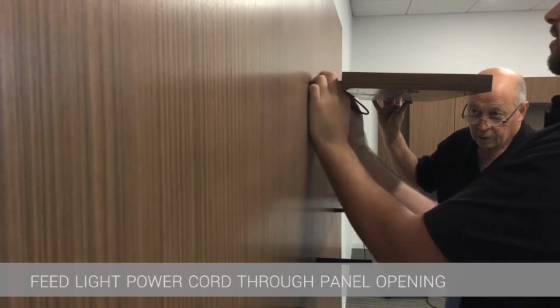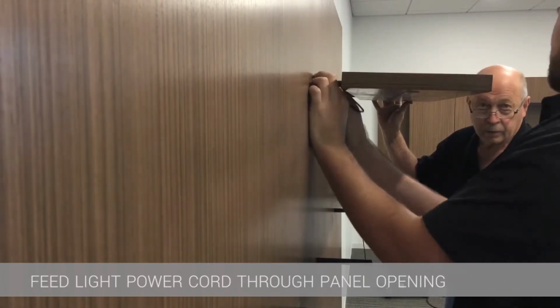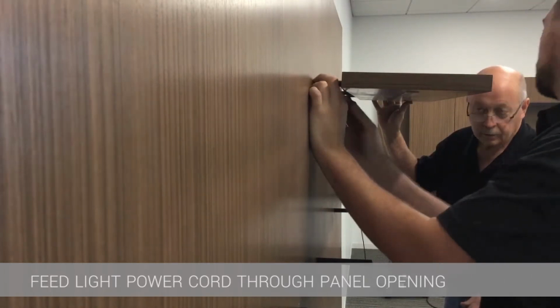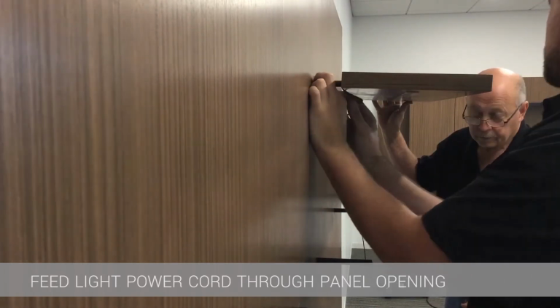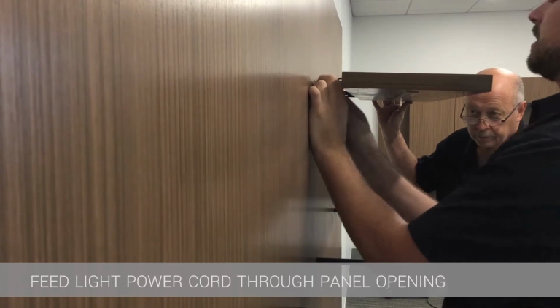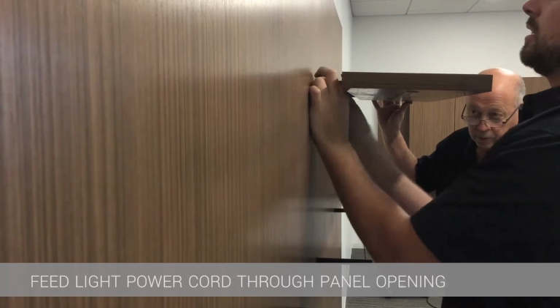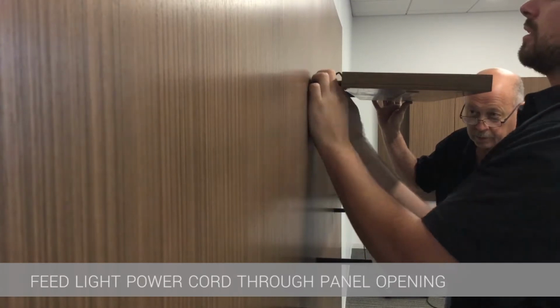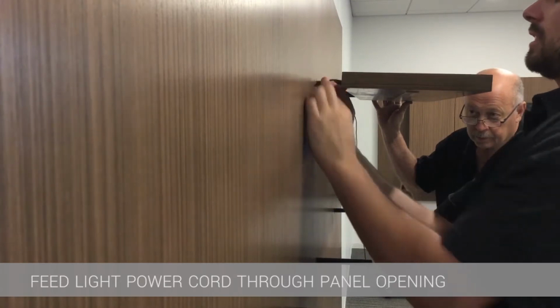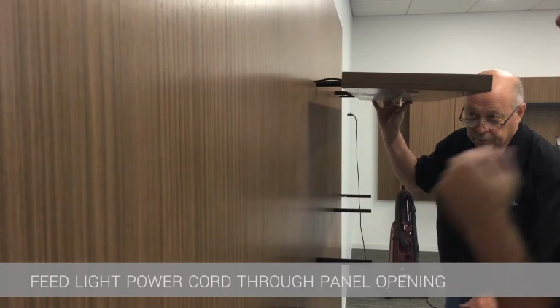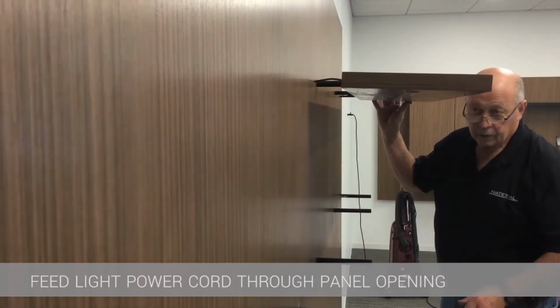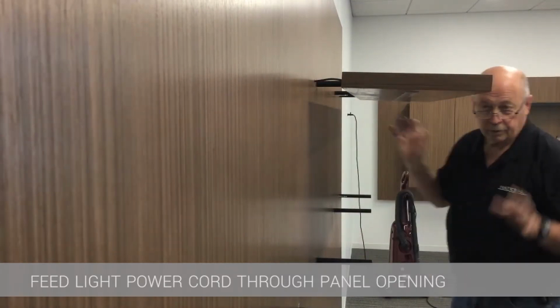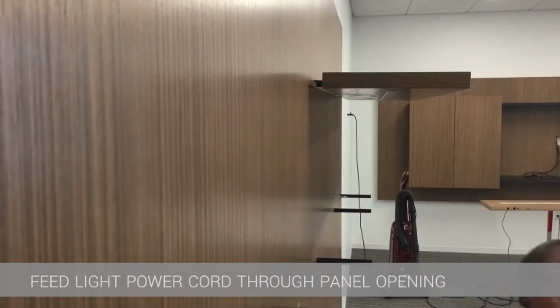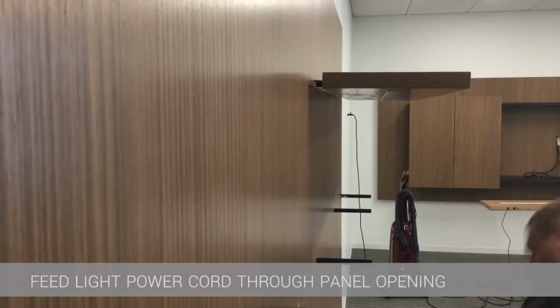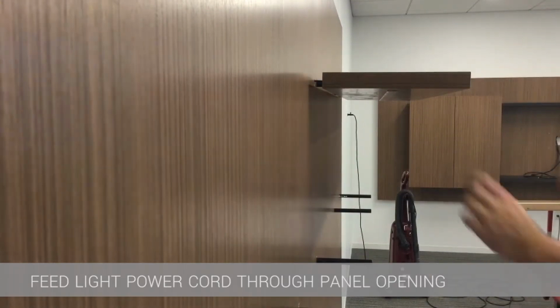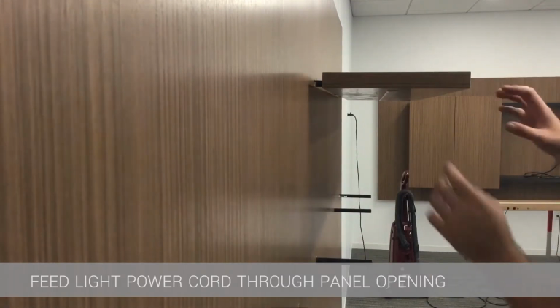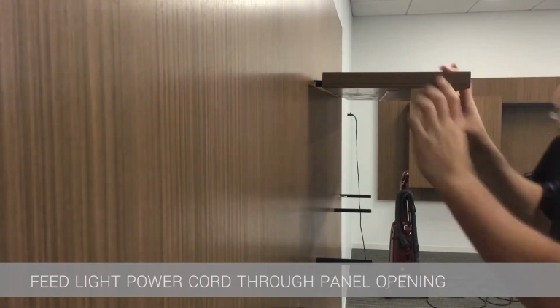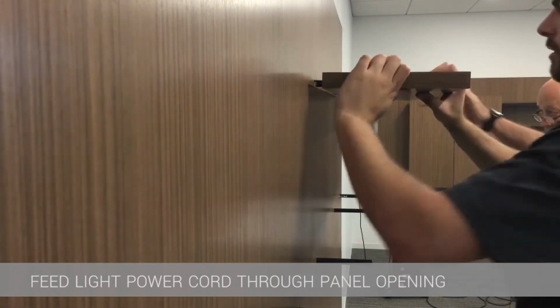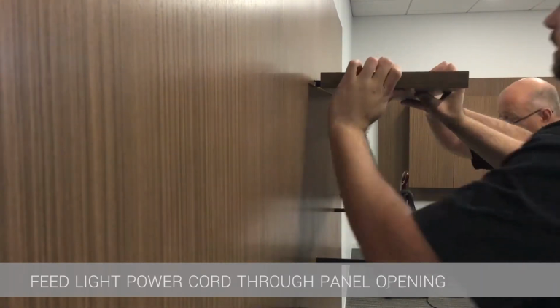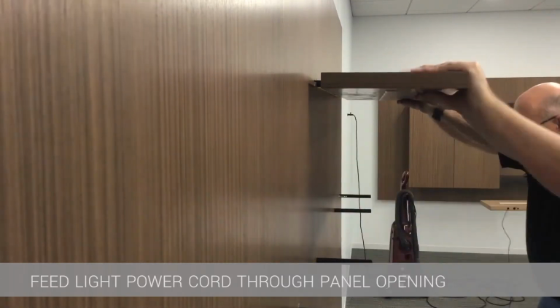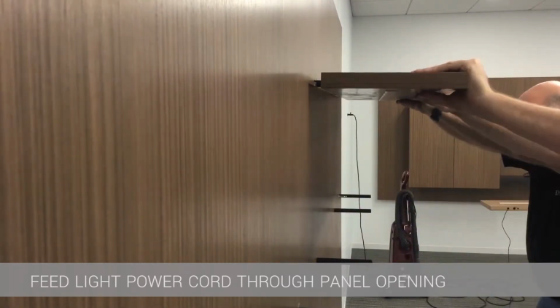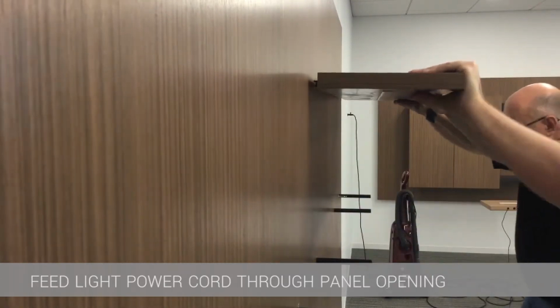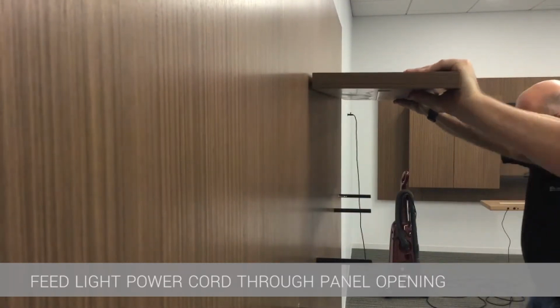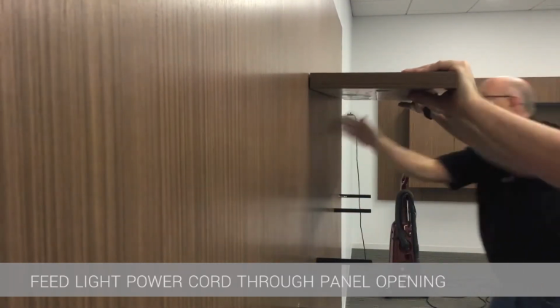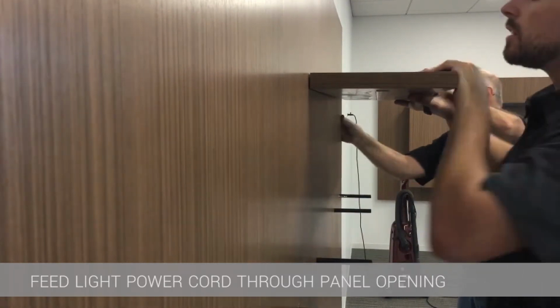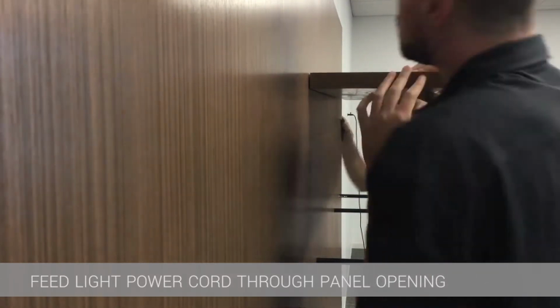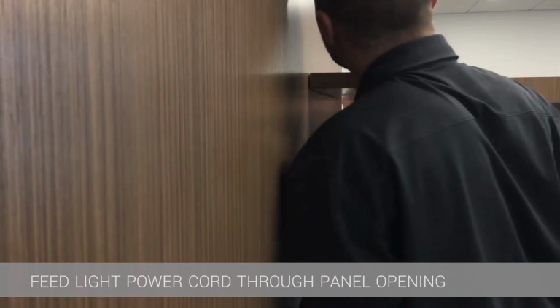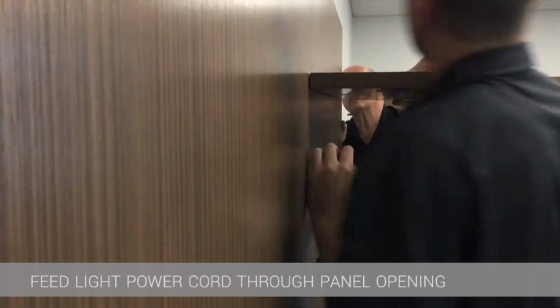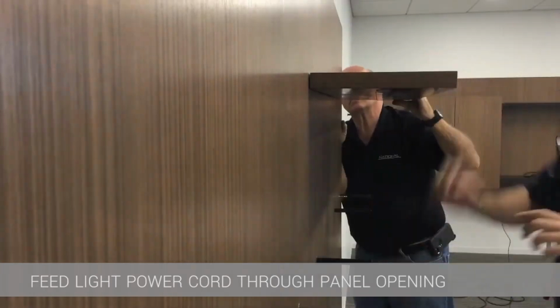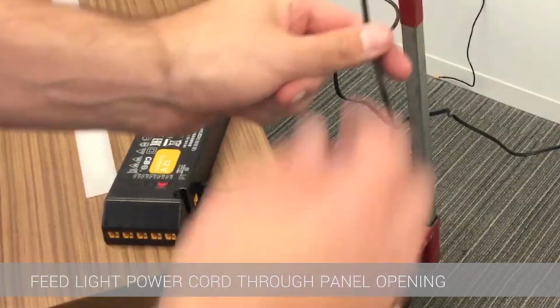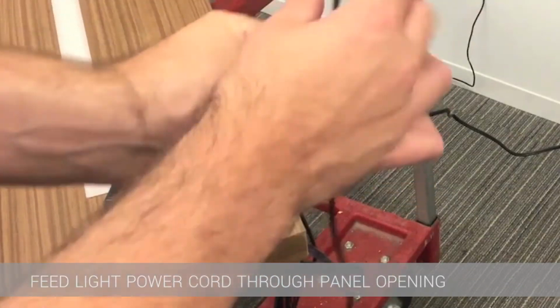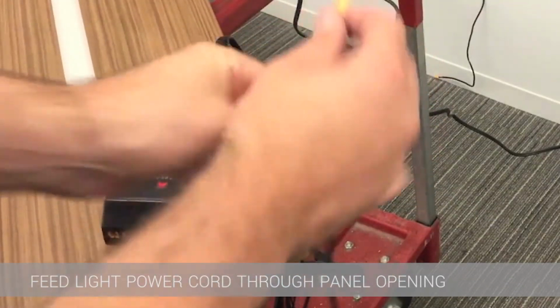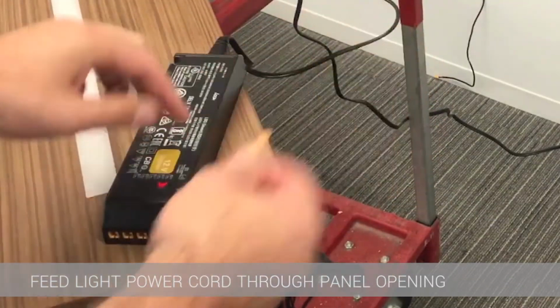Once all of the slack is out of the light lead, the shelf can then be pushed on in one uniform motion until it is flush with the wall panel.